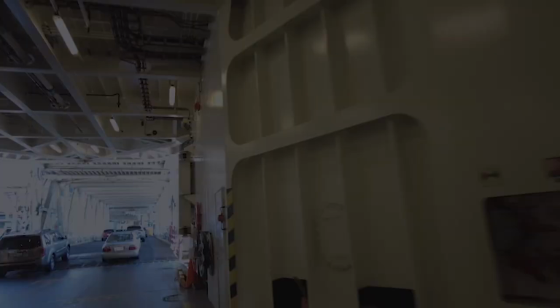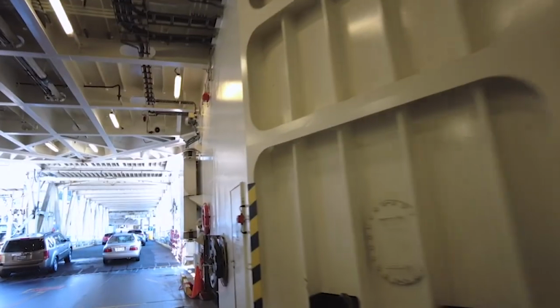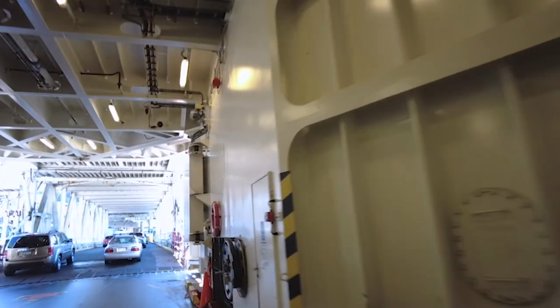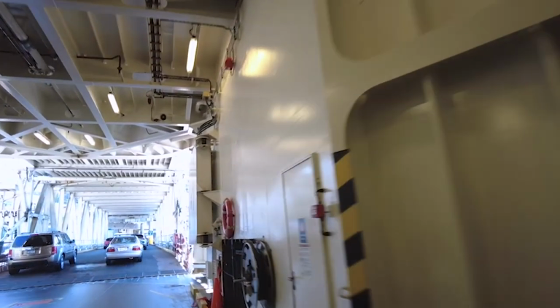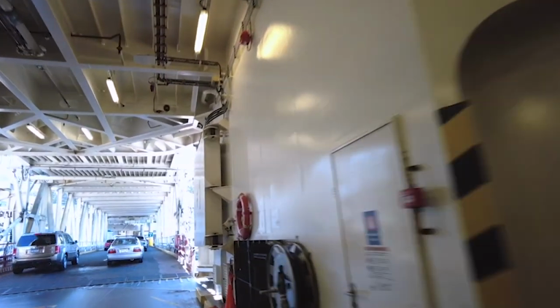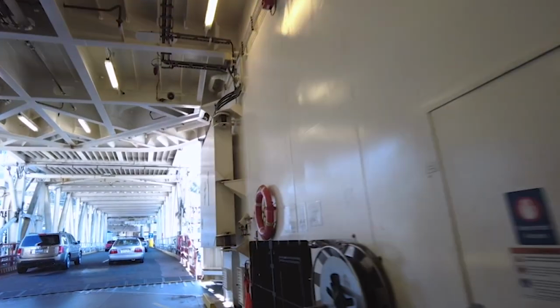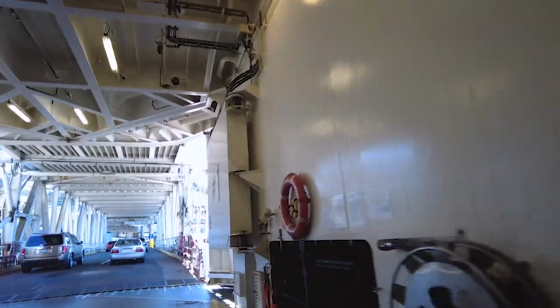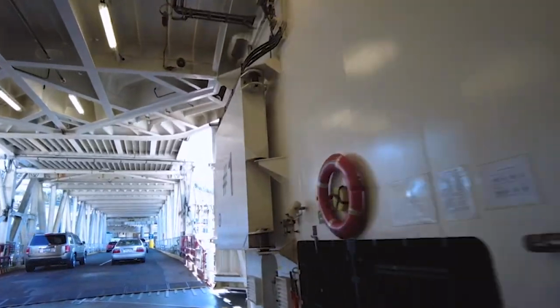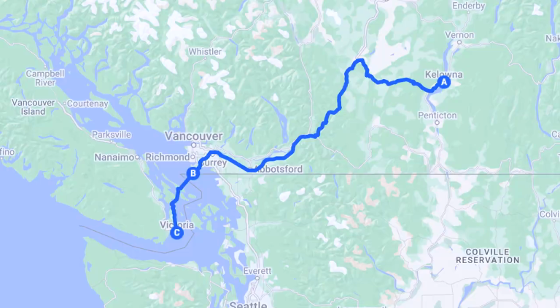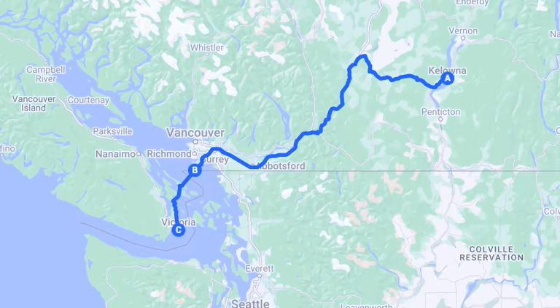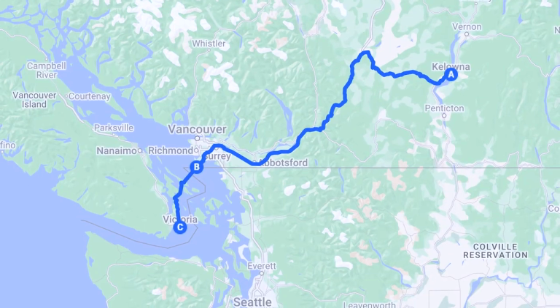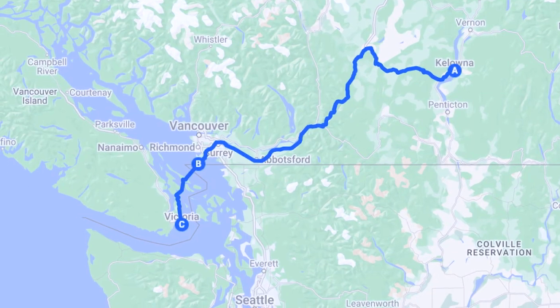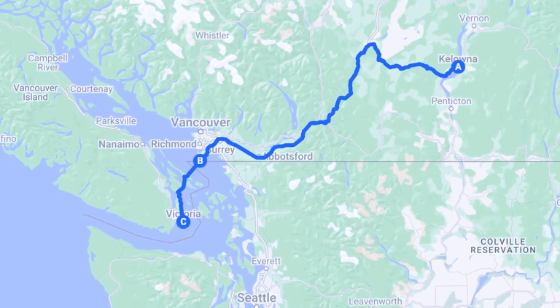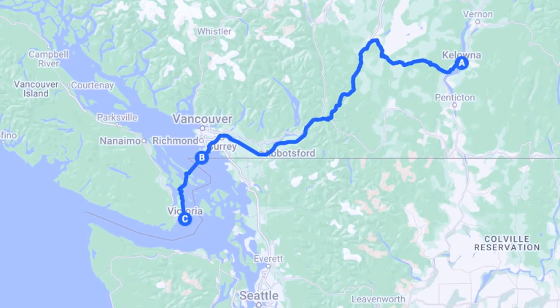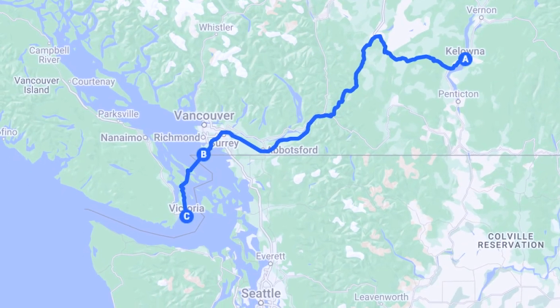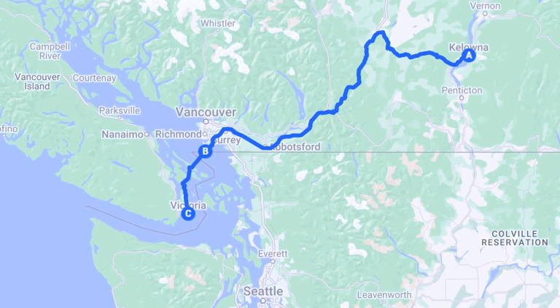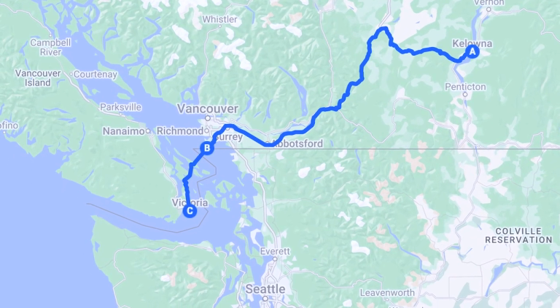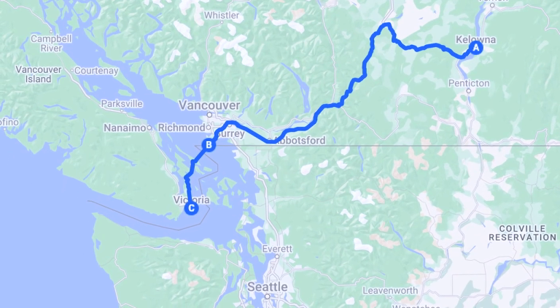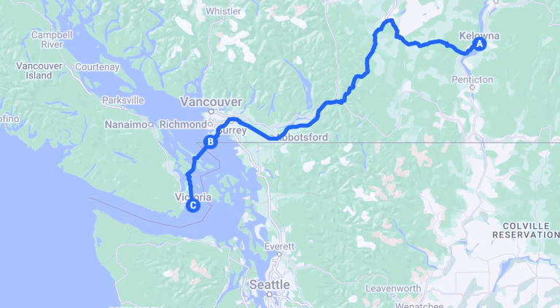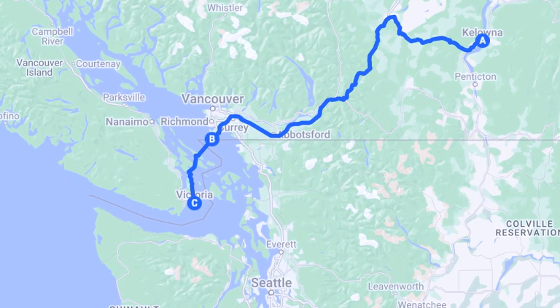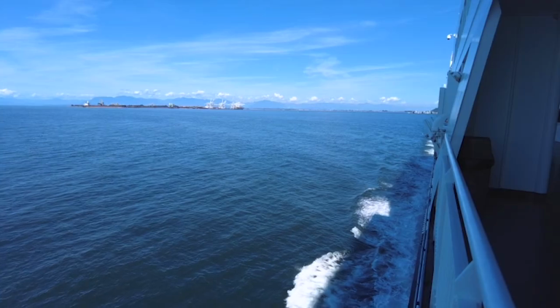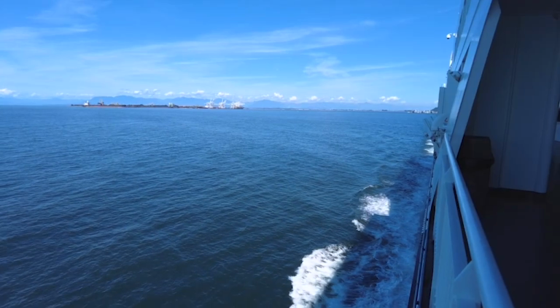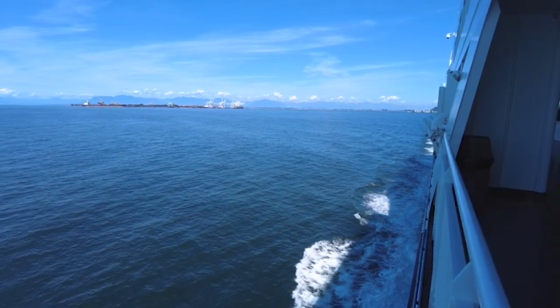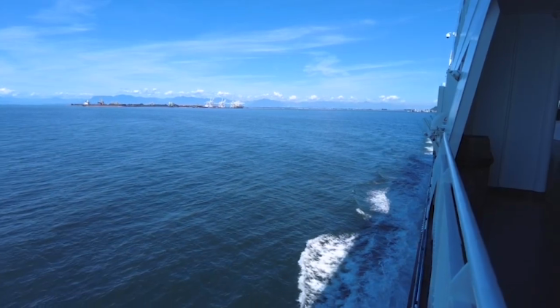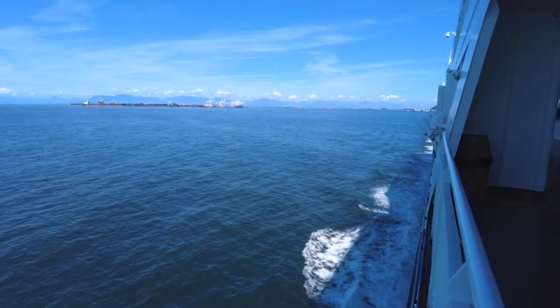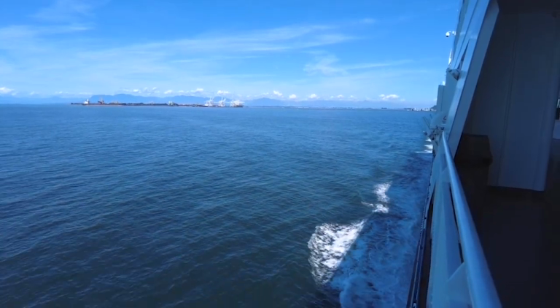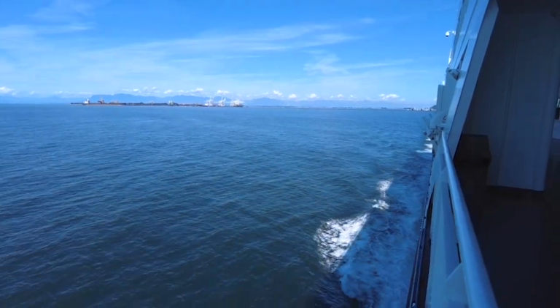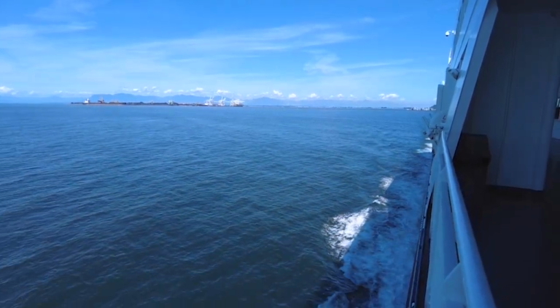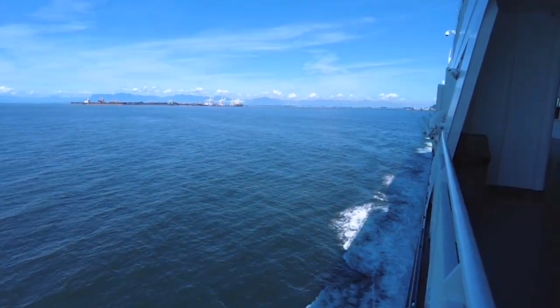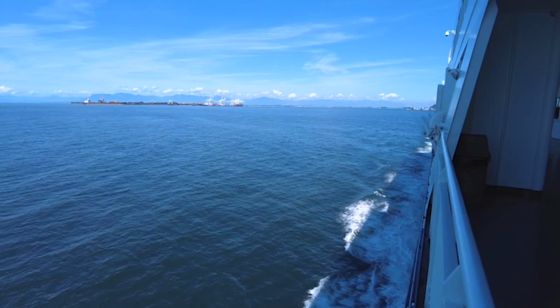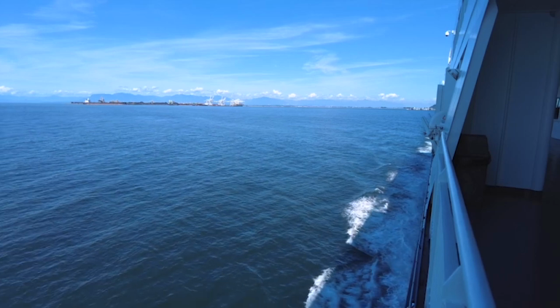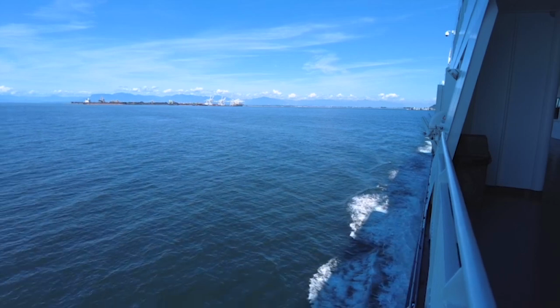Our trip started with the quintessential BC ferry ride from the lower mainland to the island. We love these ferry rides.